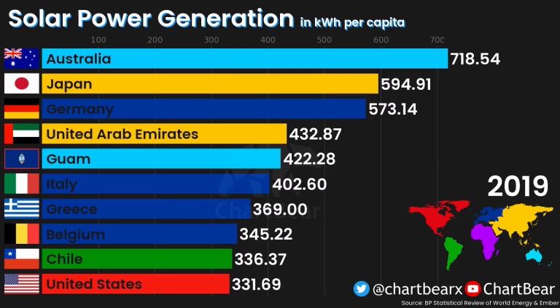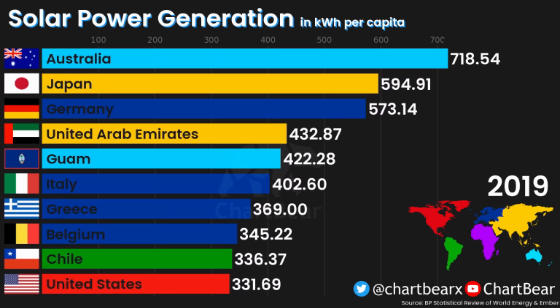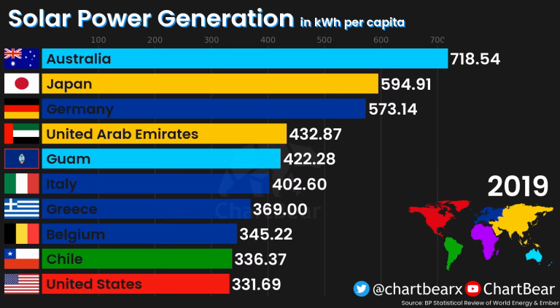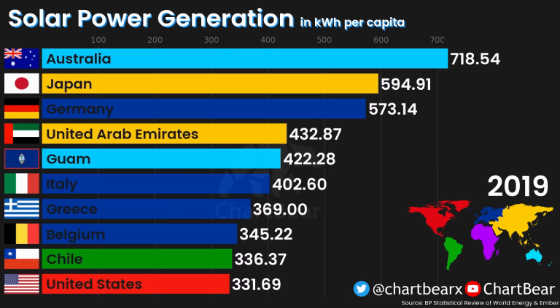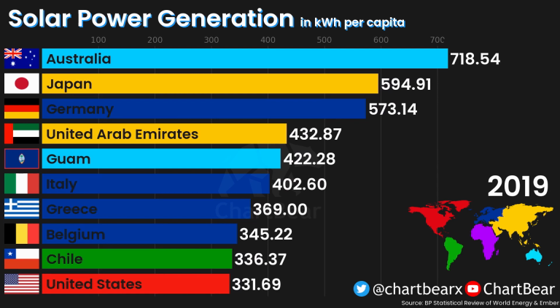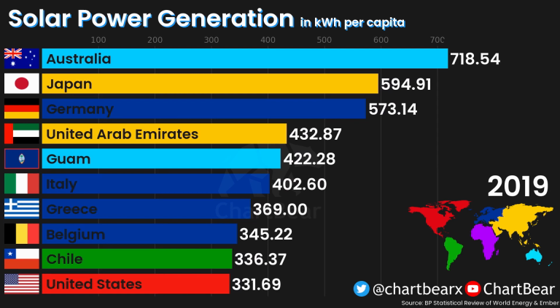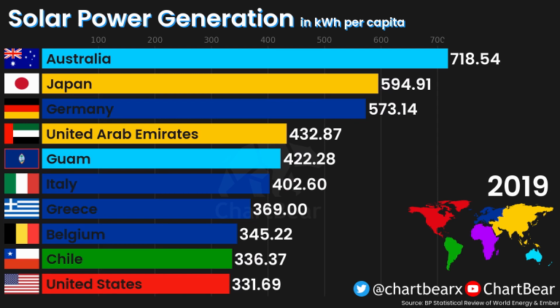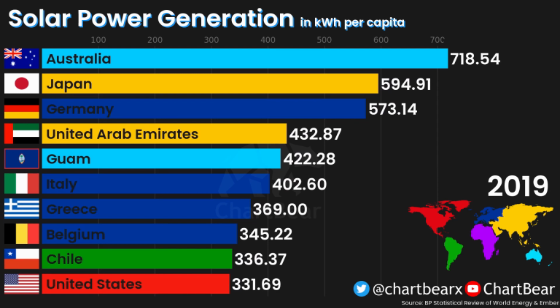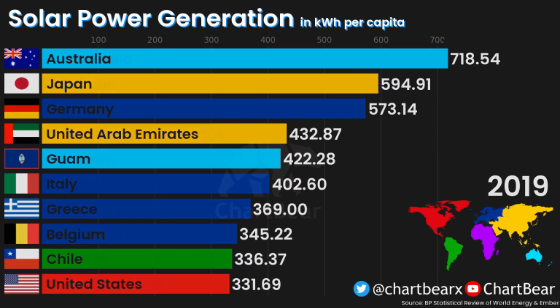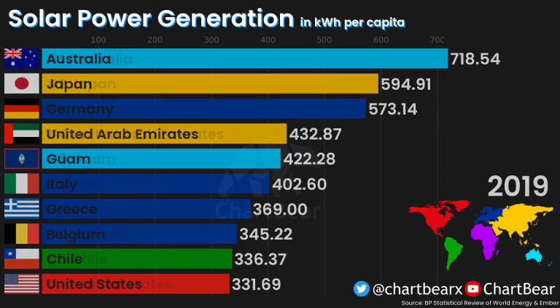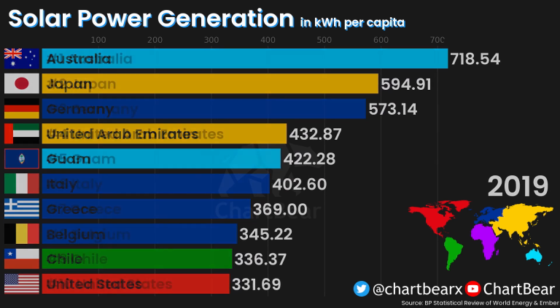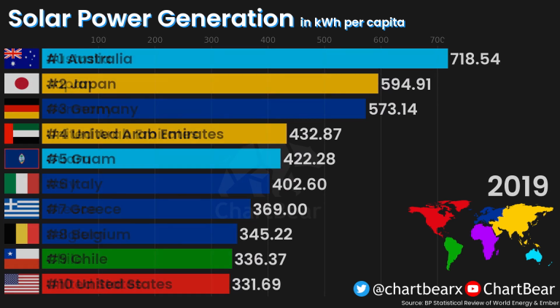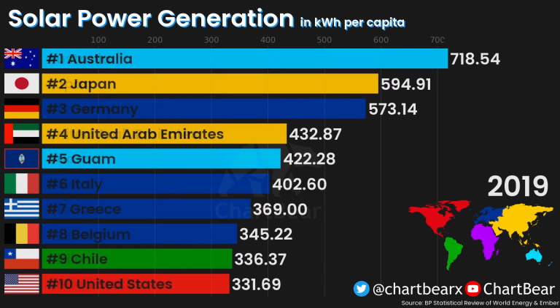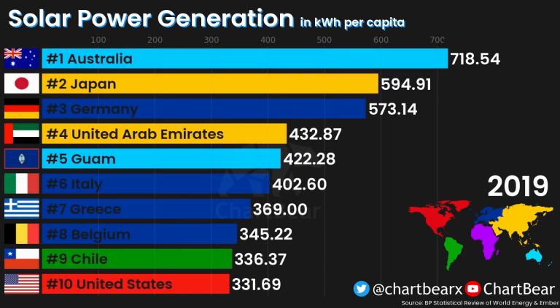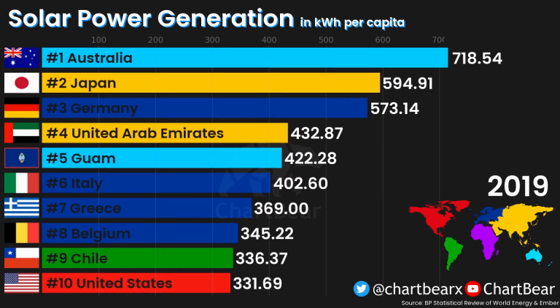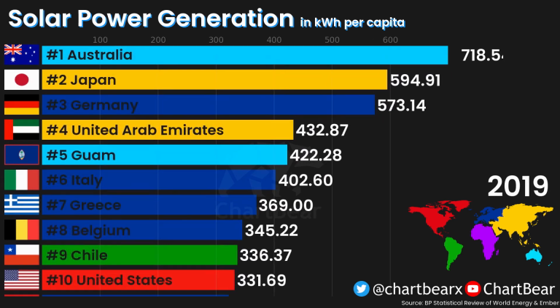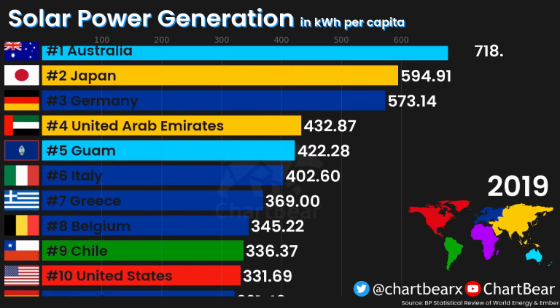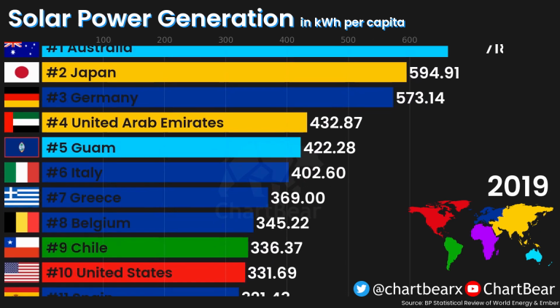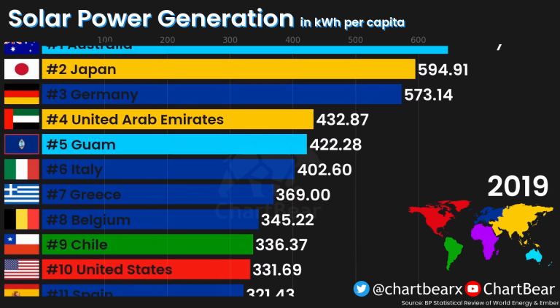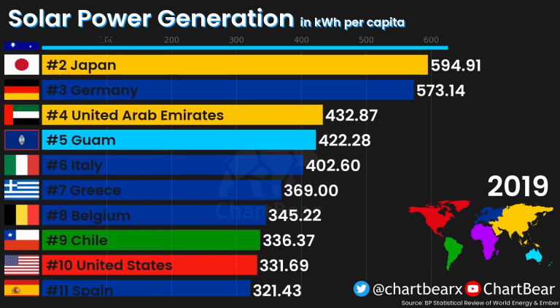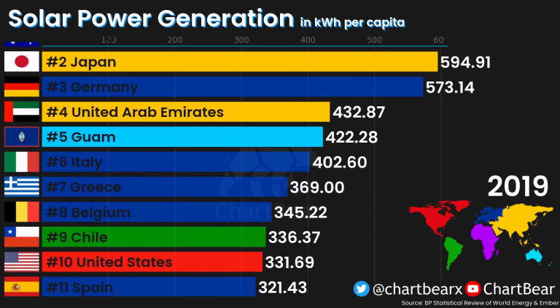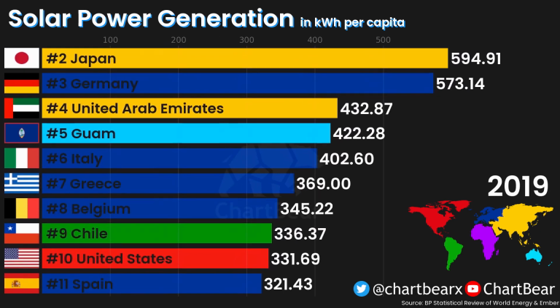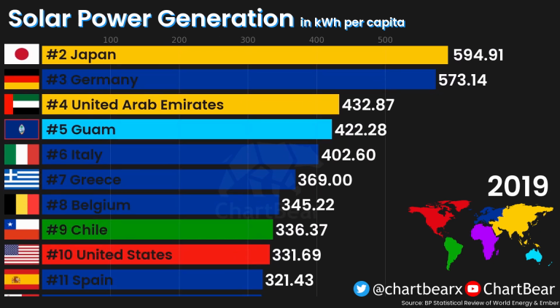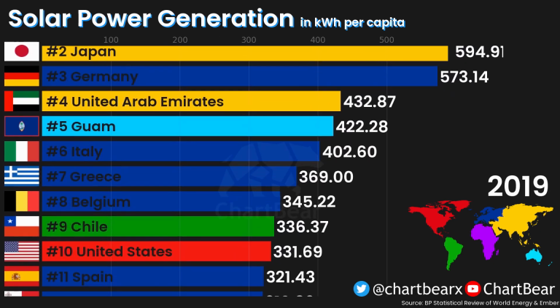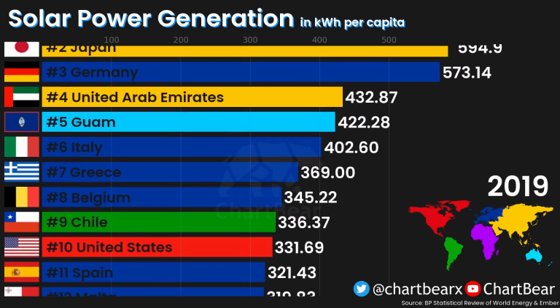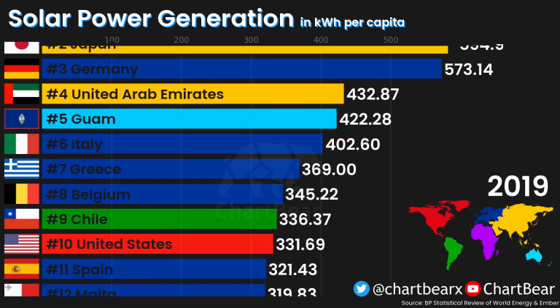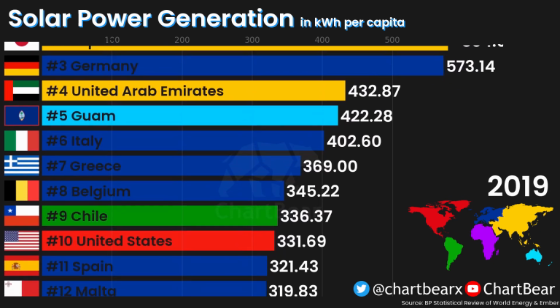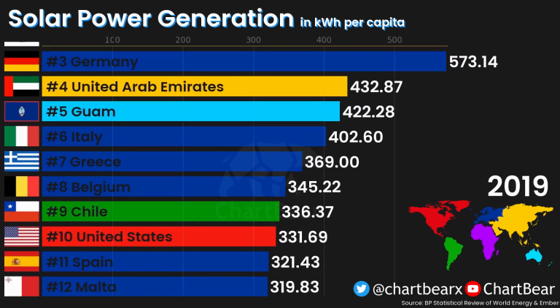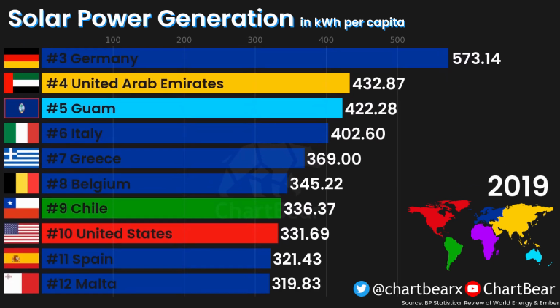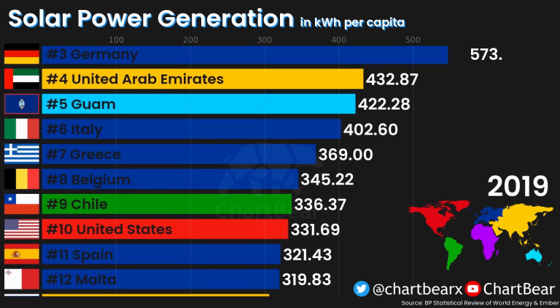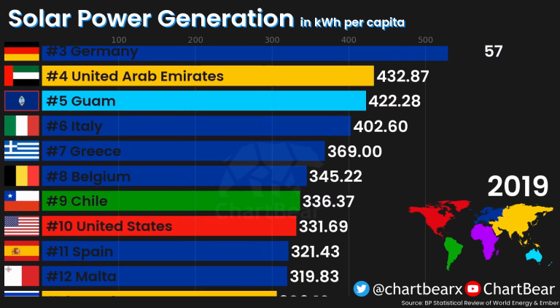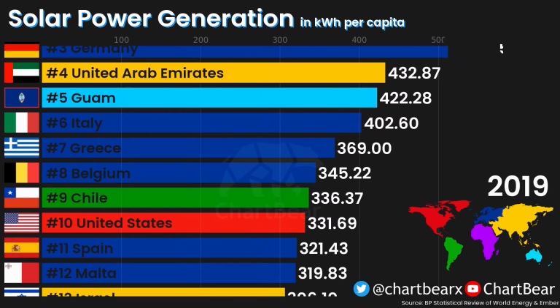Now you'll see the top 50 countries. Is your country in the top 50? Leave a comment and let me know.